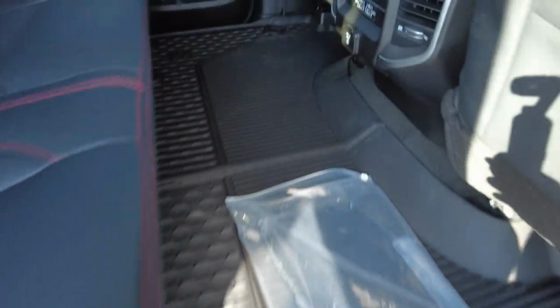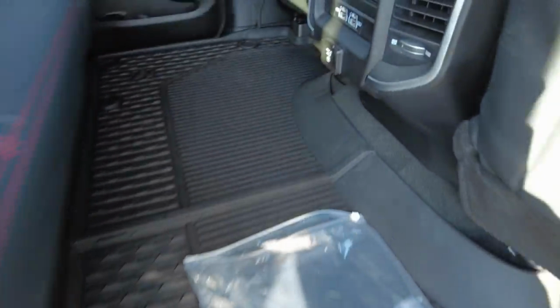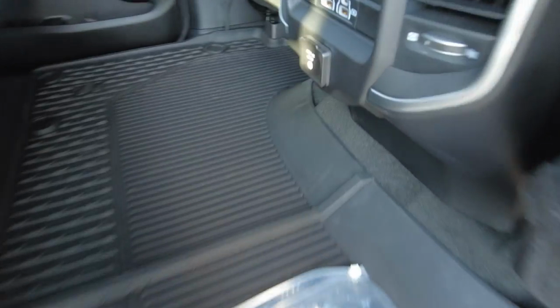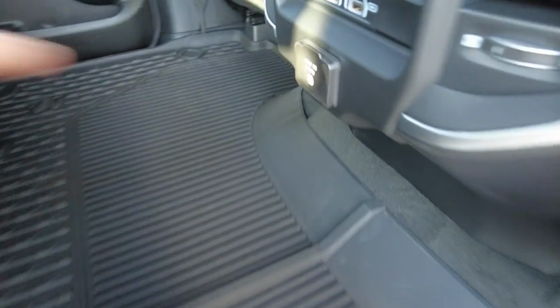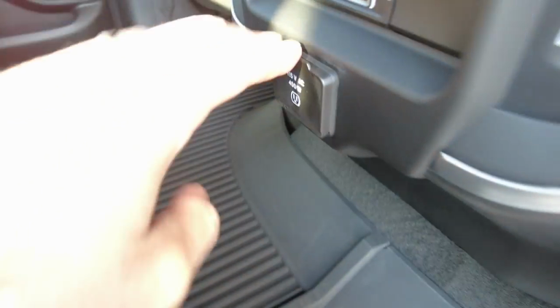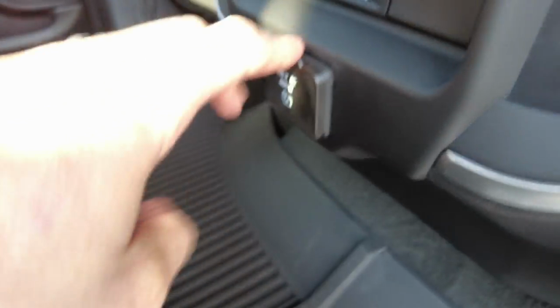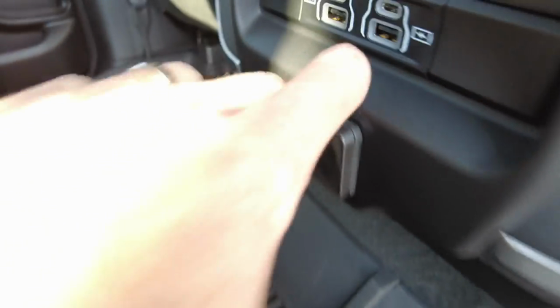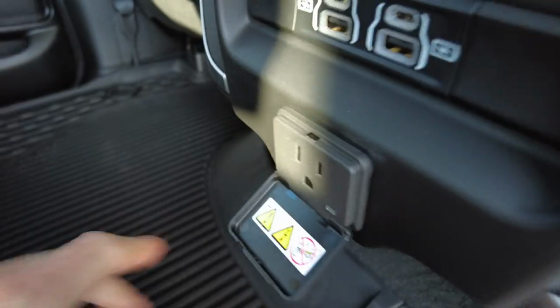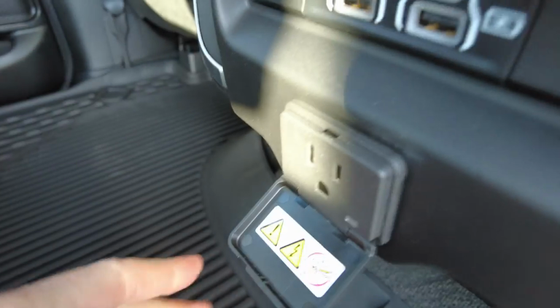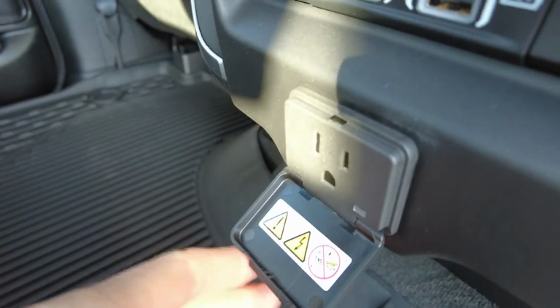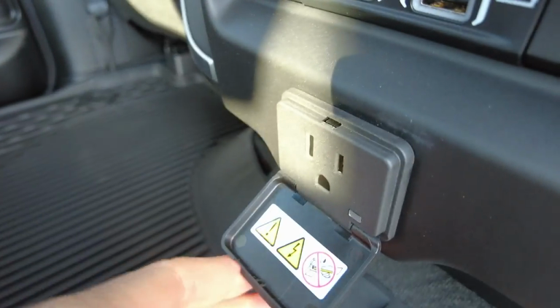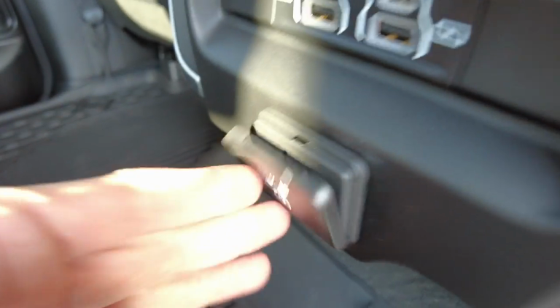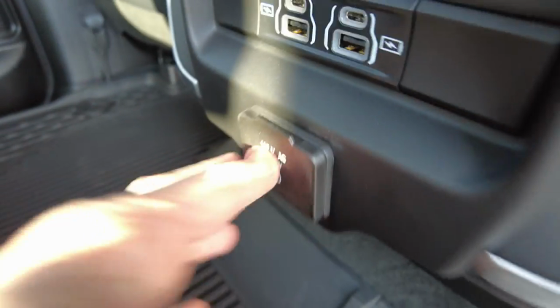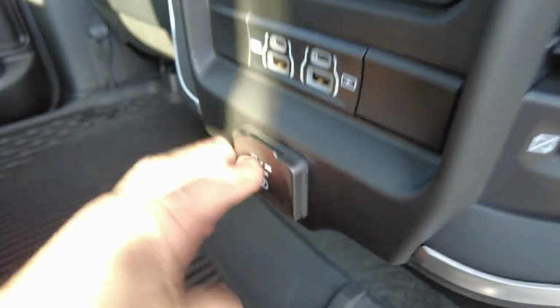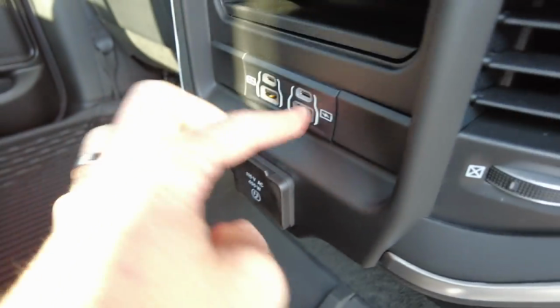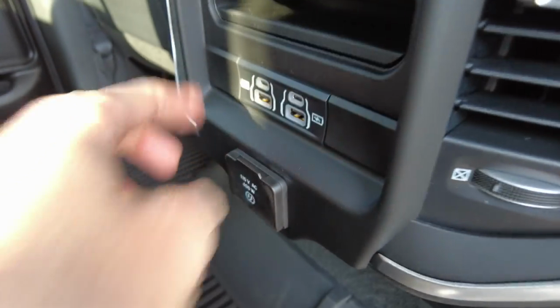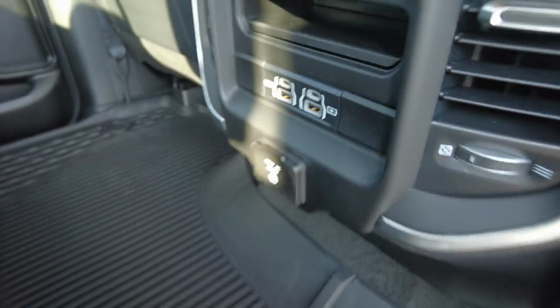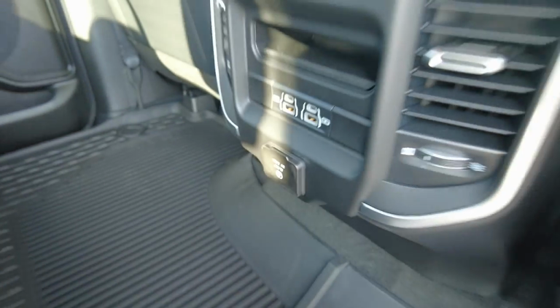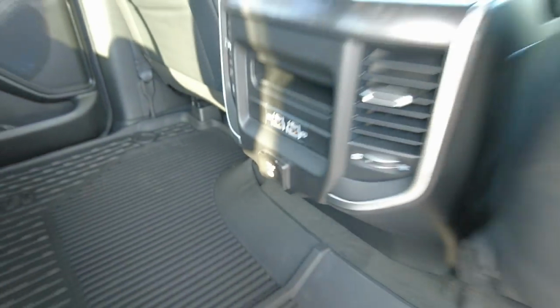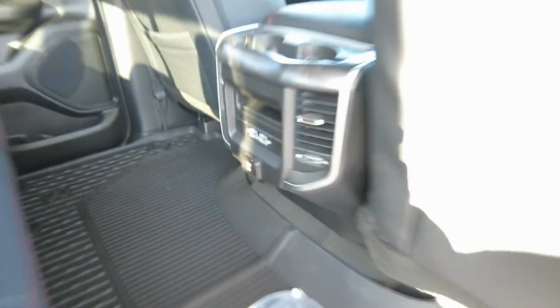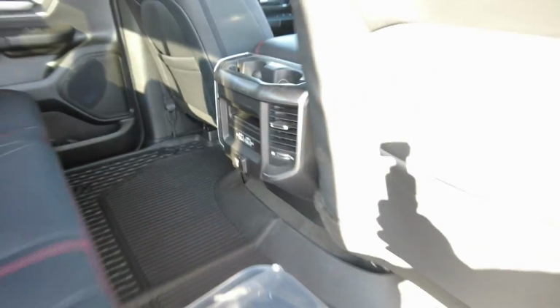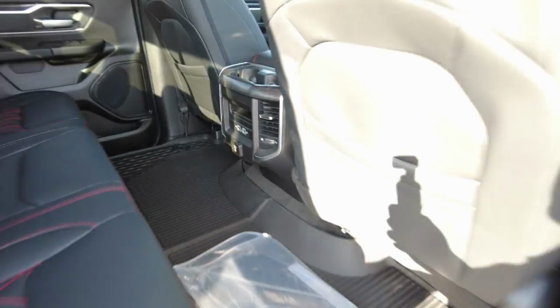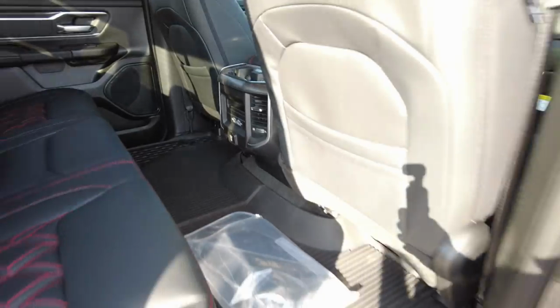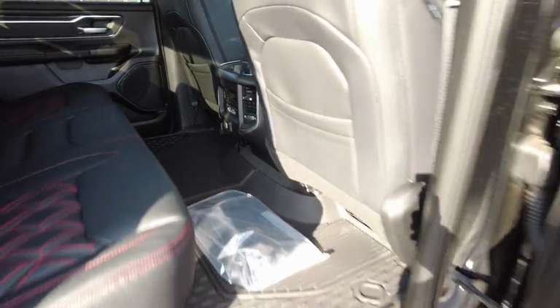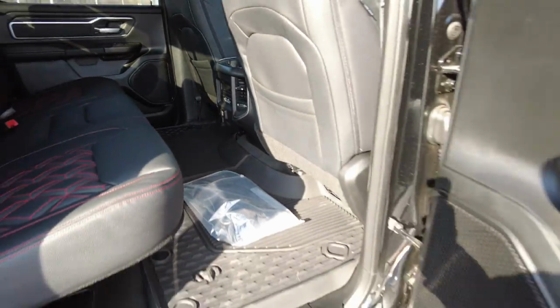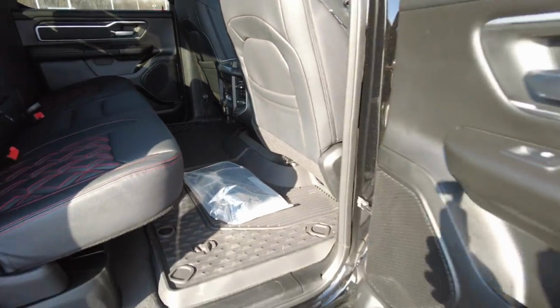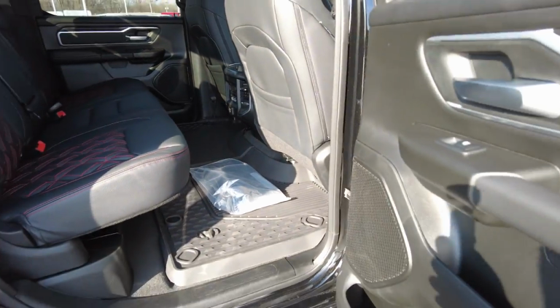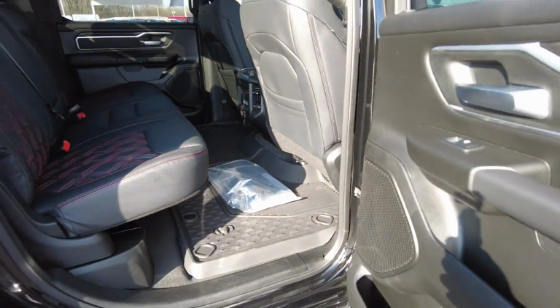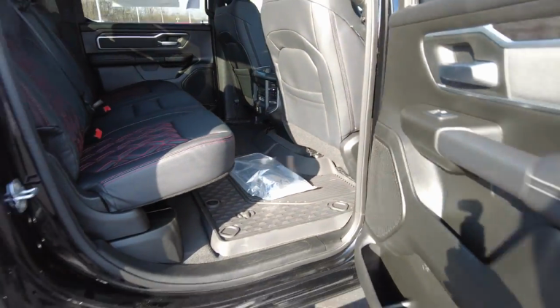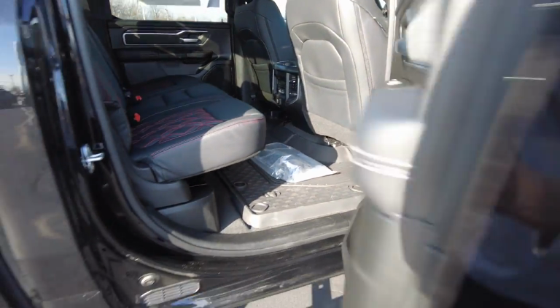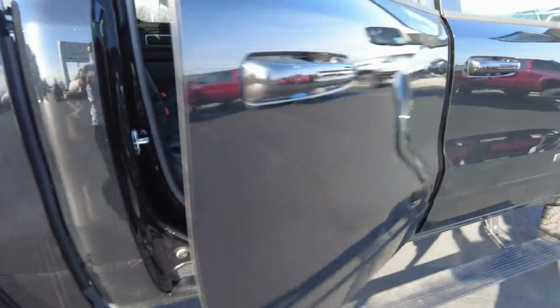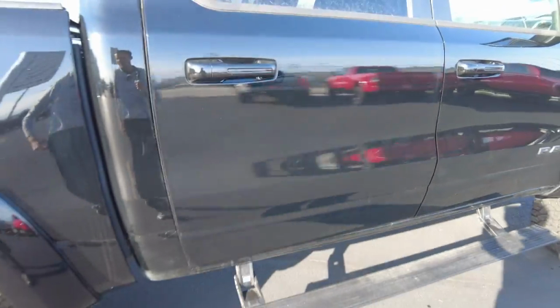There's also a 400-watt power outlet and USB outlets as well. It's a crew cab, so you get a lot of room in the back.